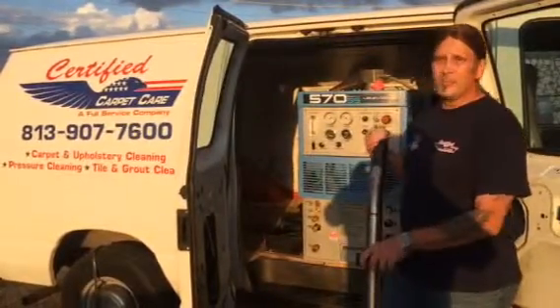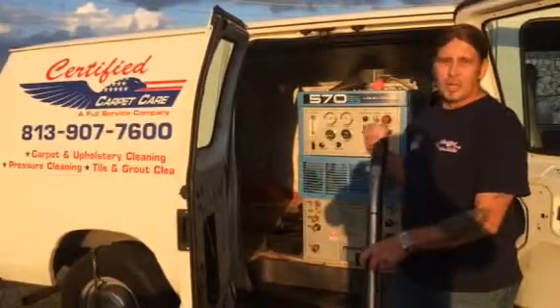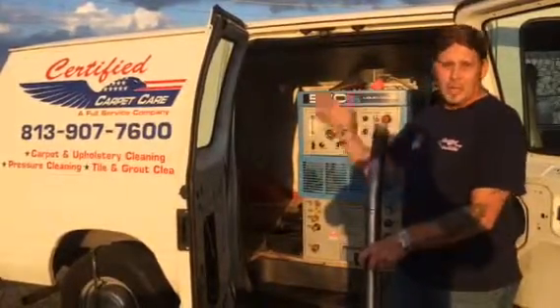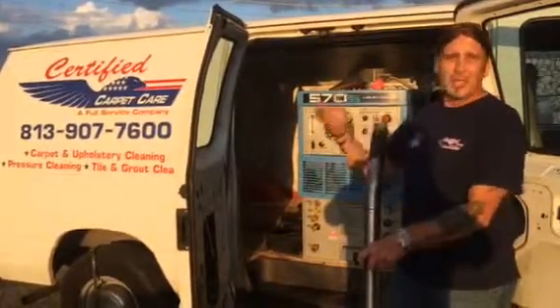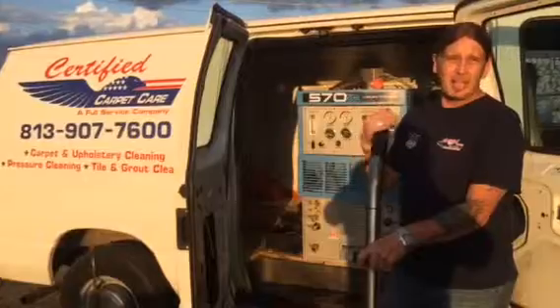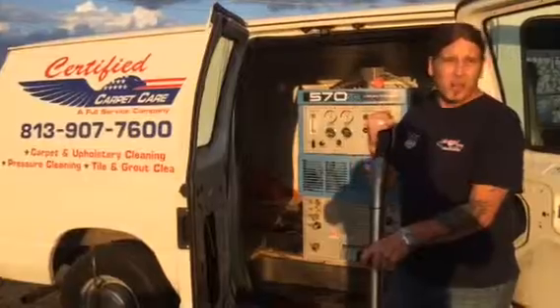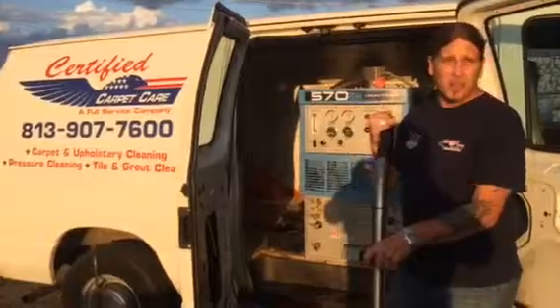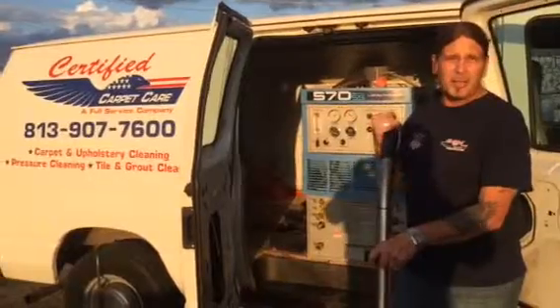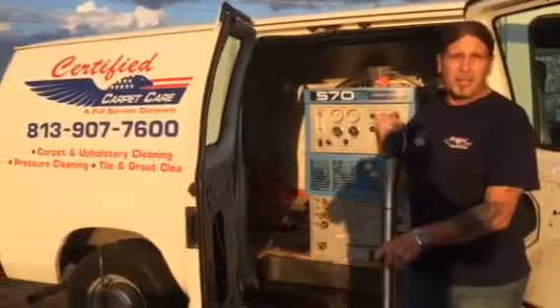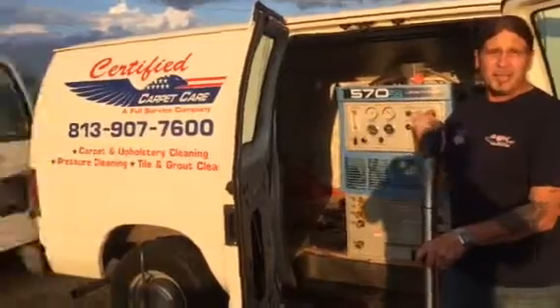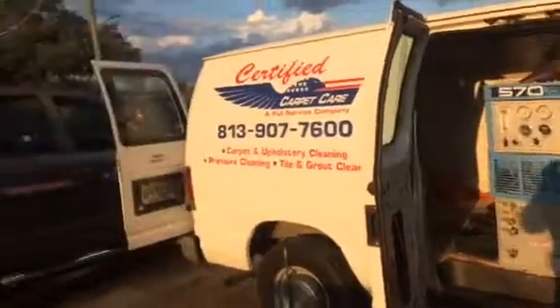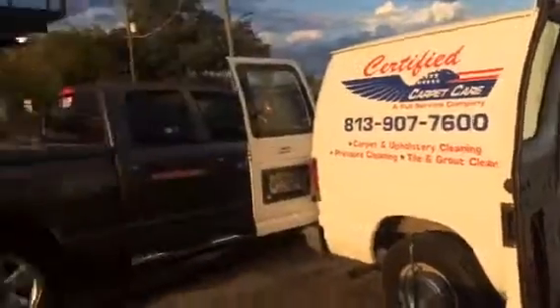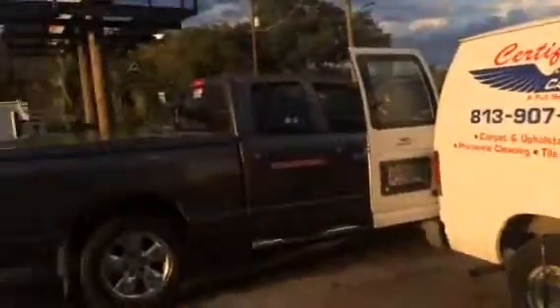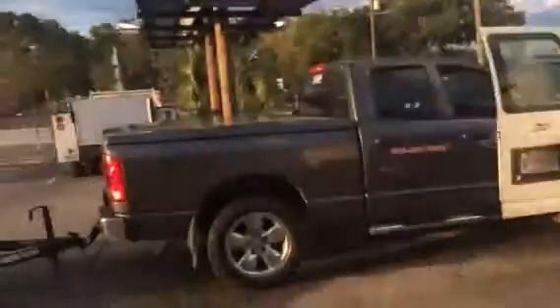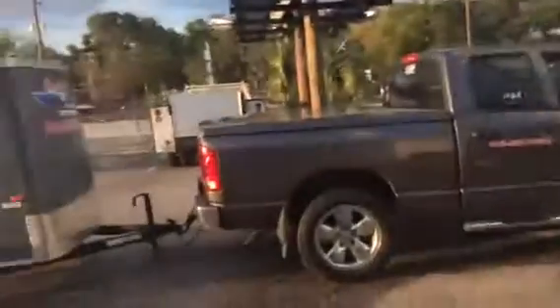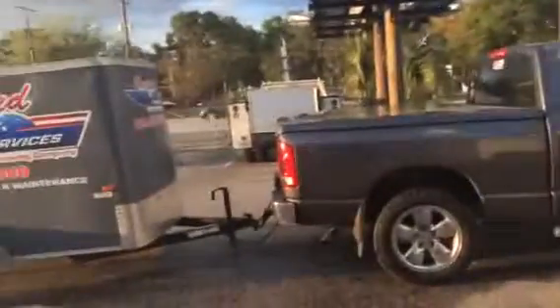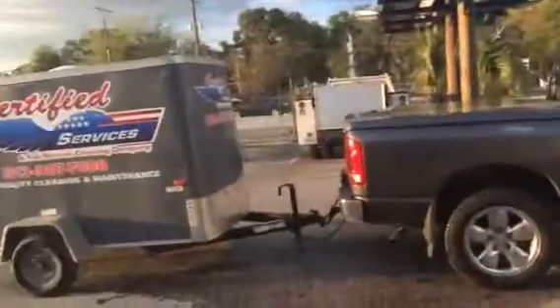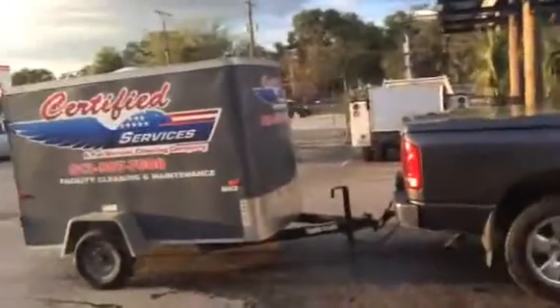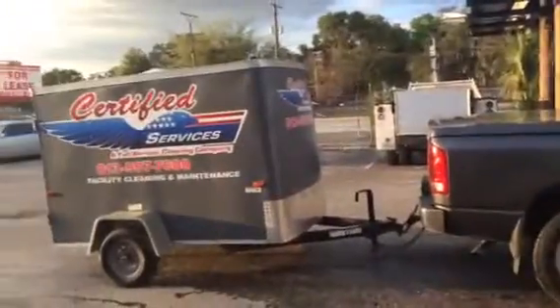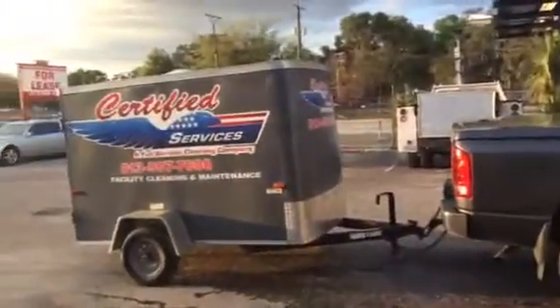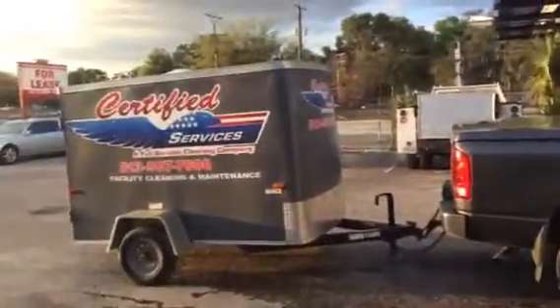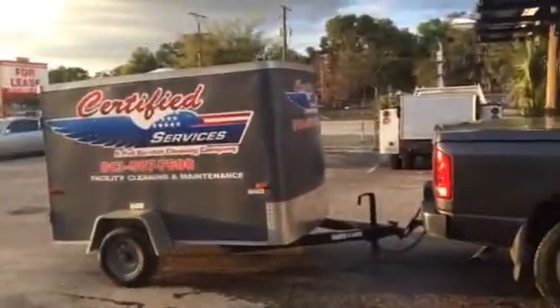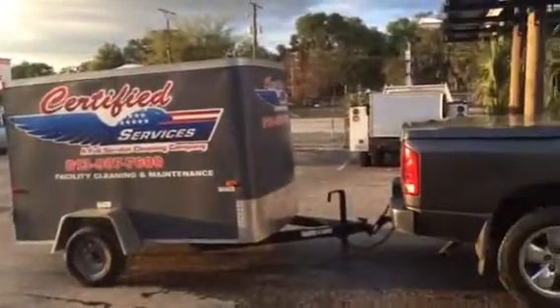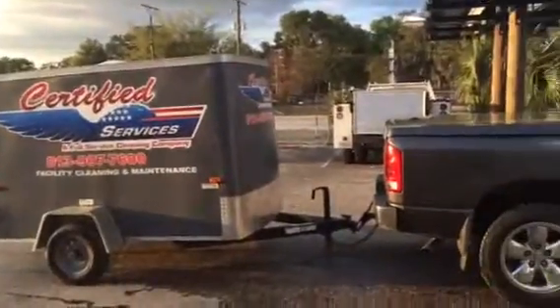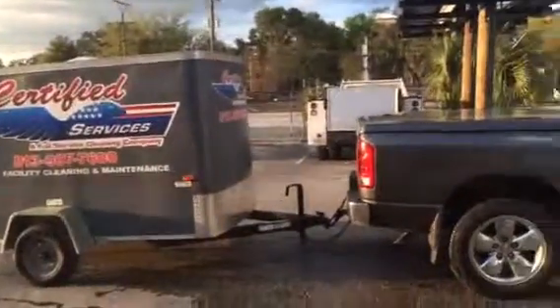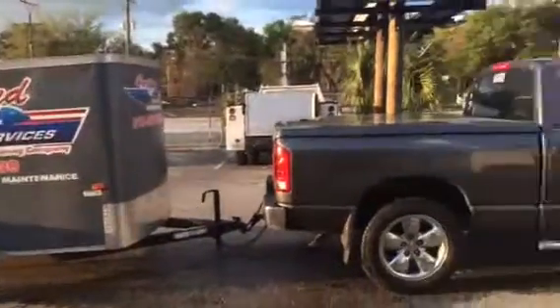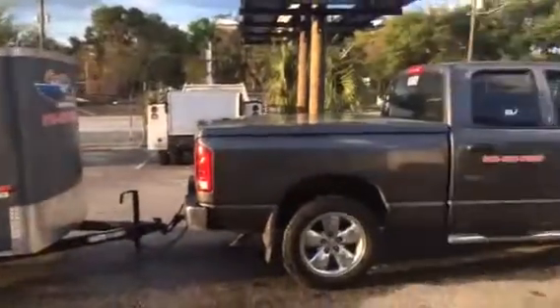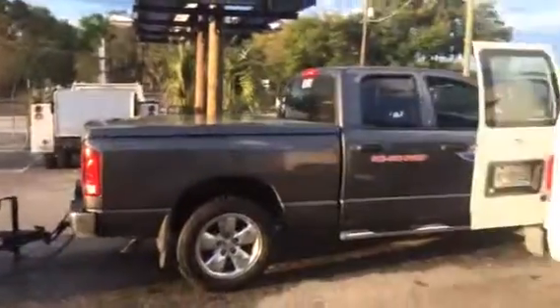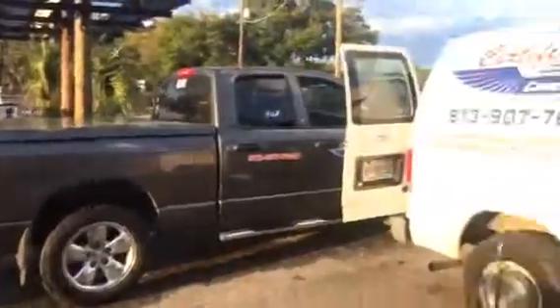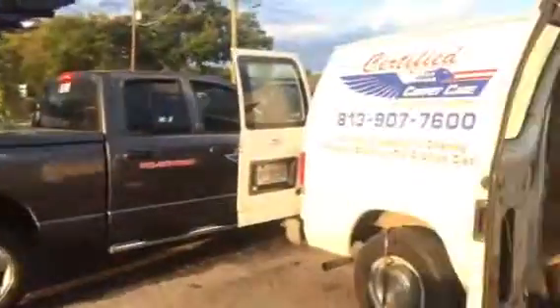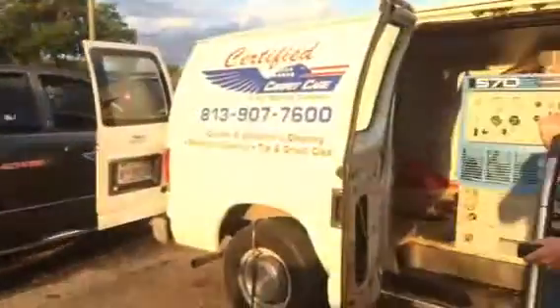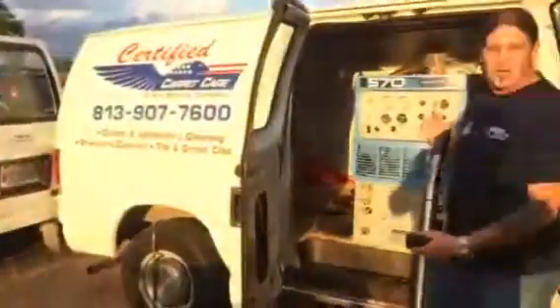So if you need any equipment or any supplies, make sure you come on out to Janitor's Closet in Tampa, Florida.